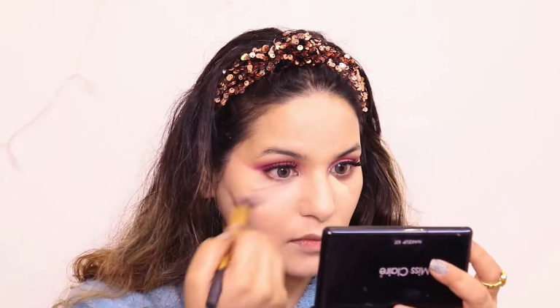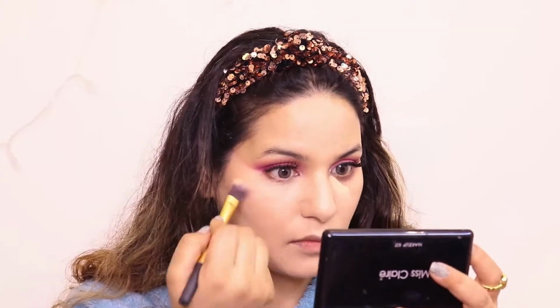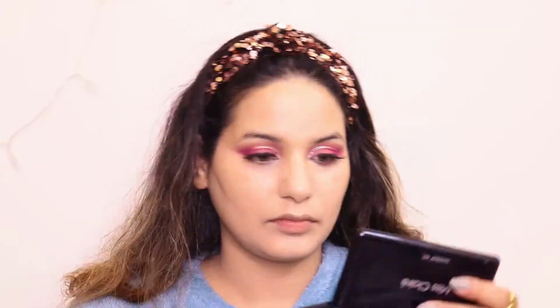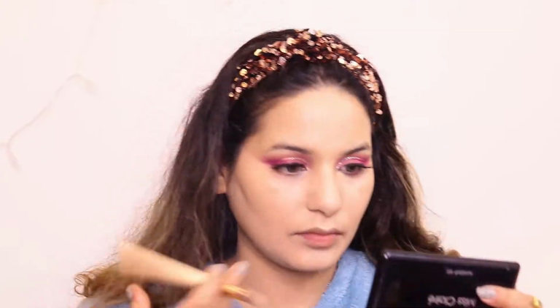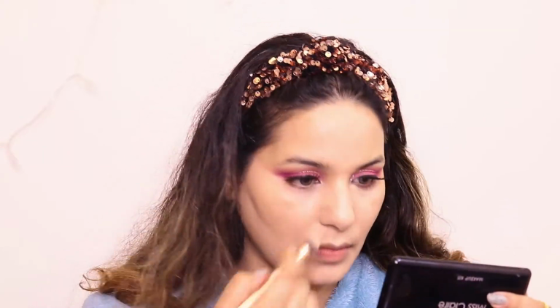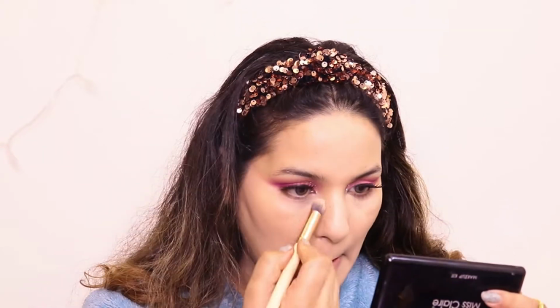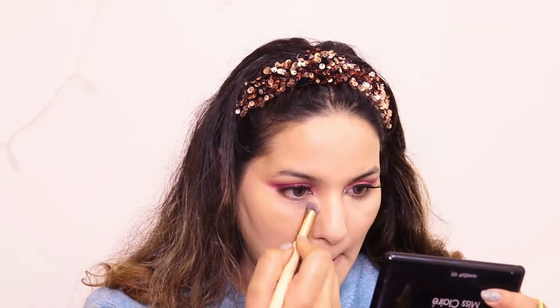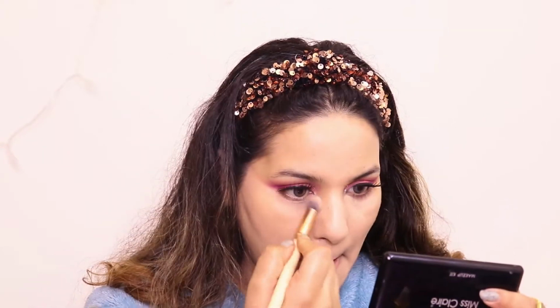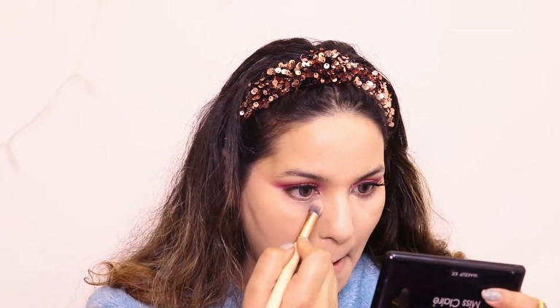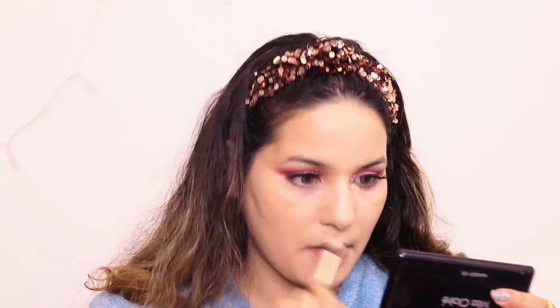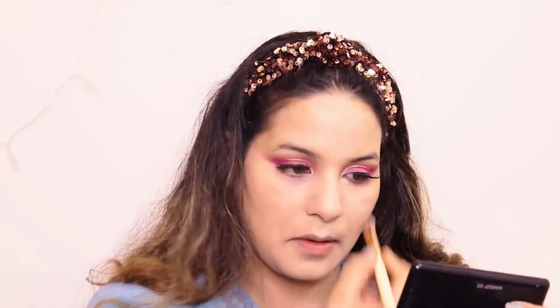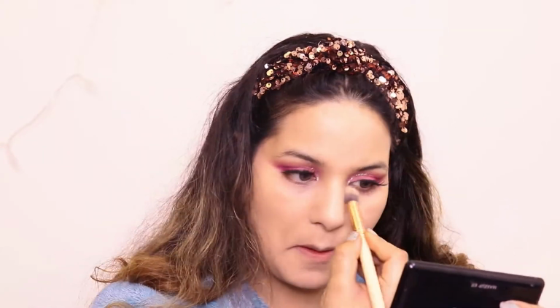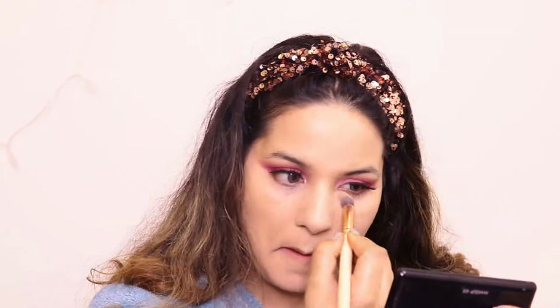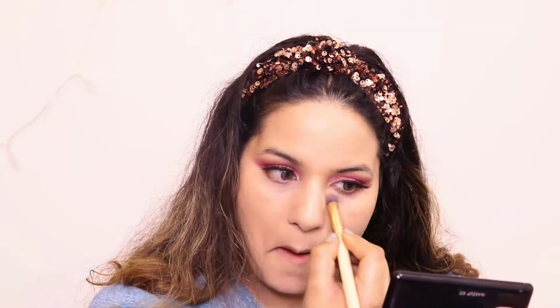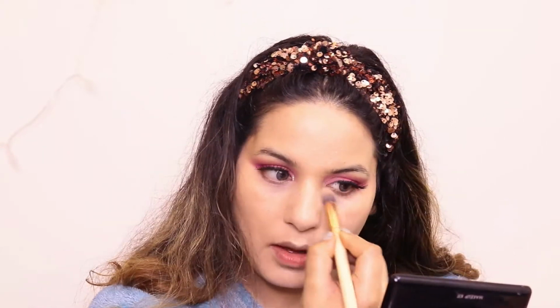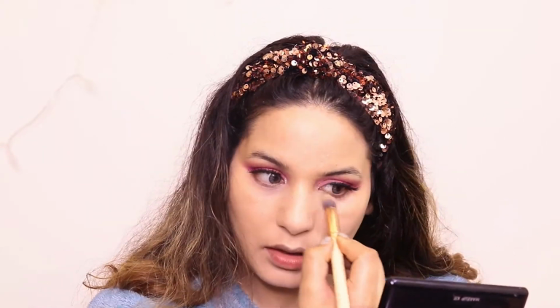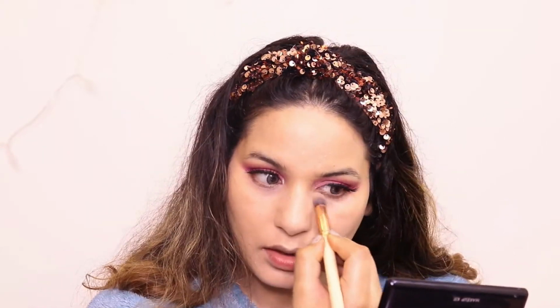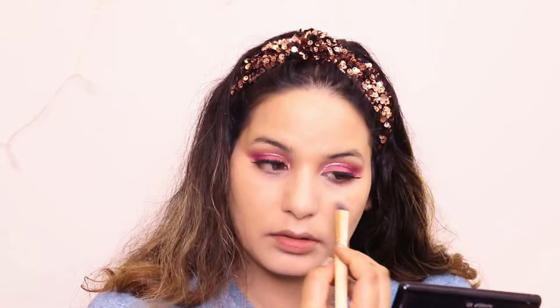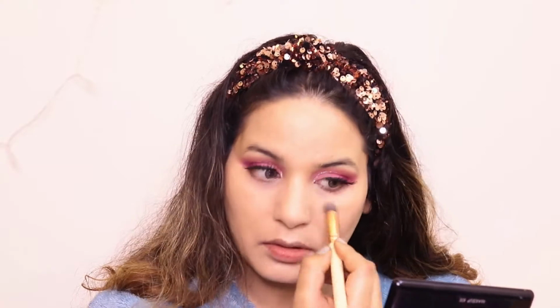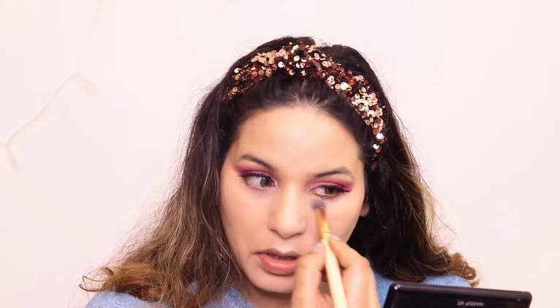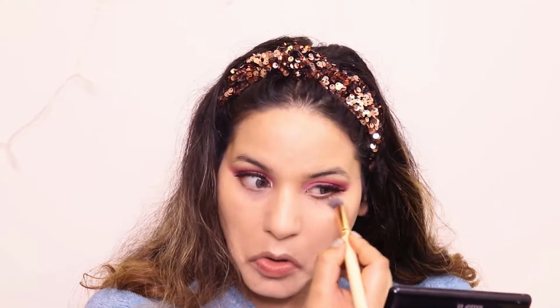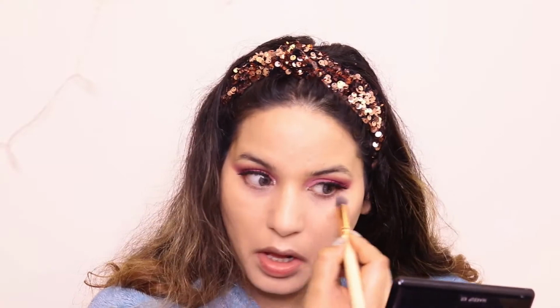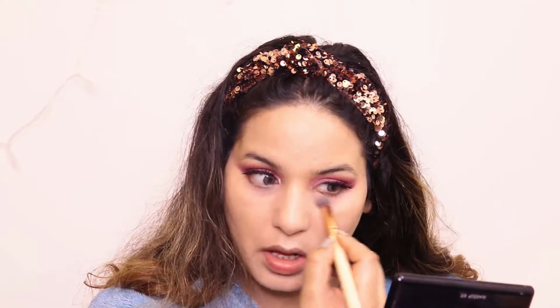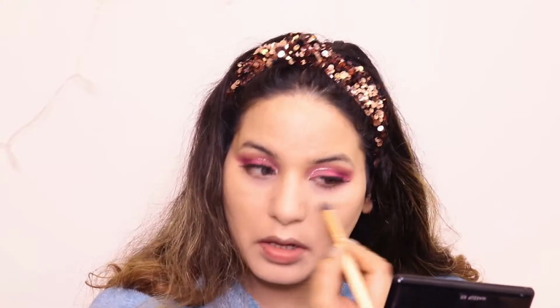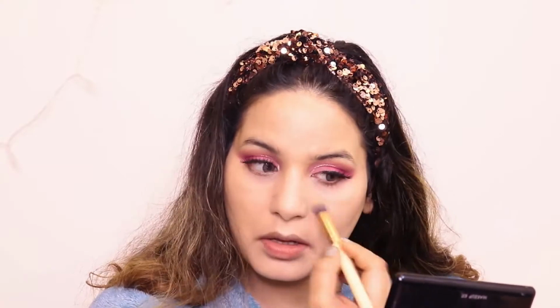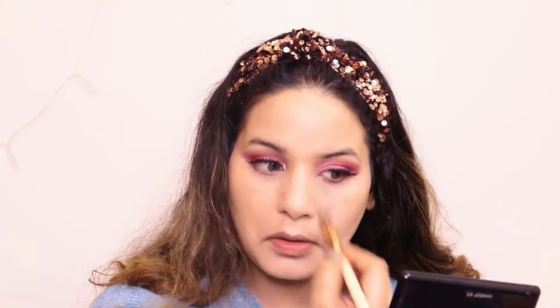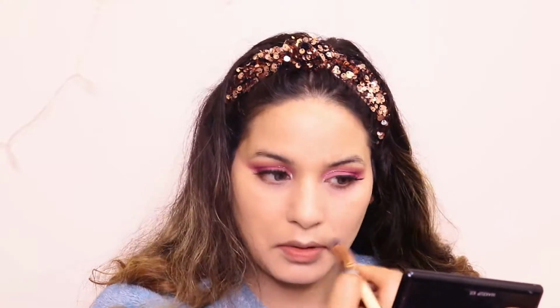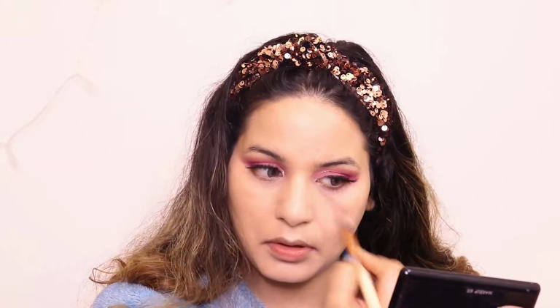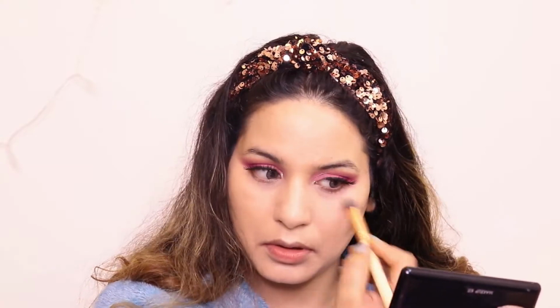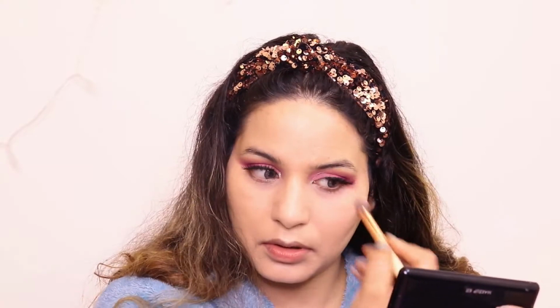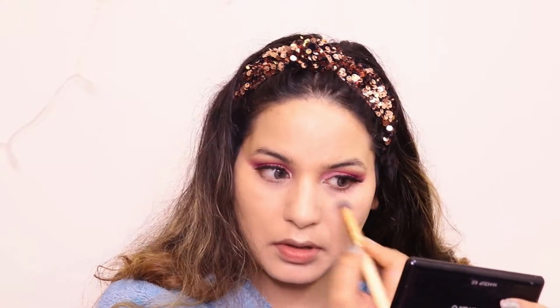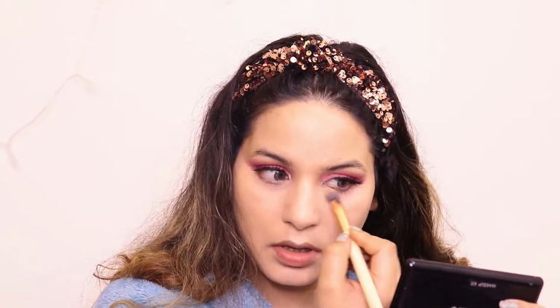Looking at the under-eye area, I used a reusable brush — it is adorable for blending concealer there.